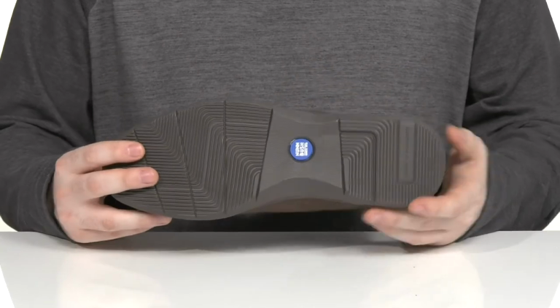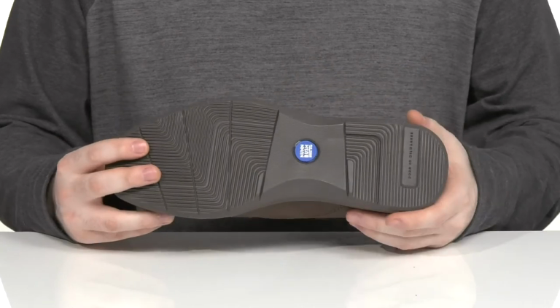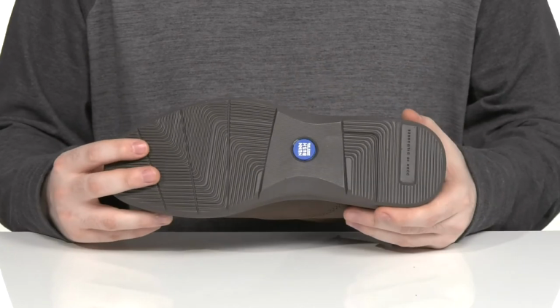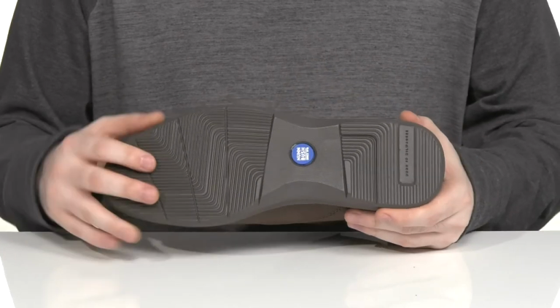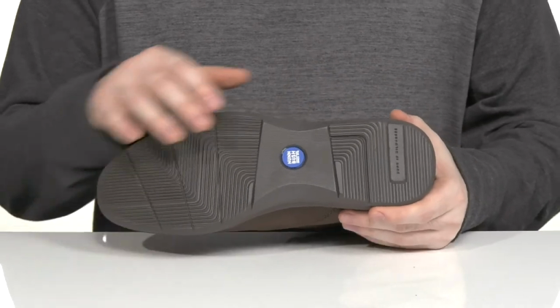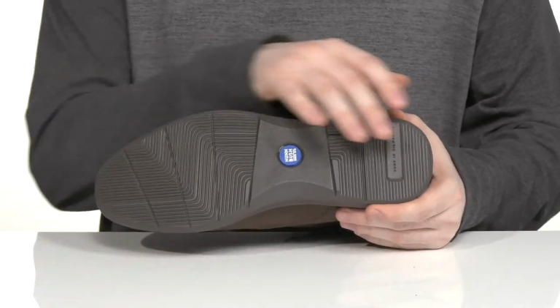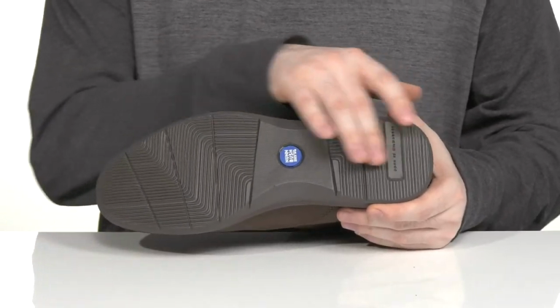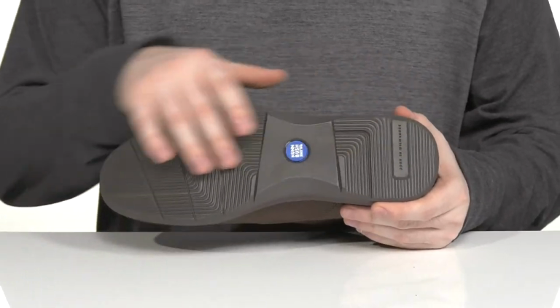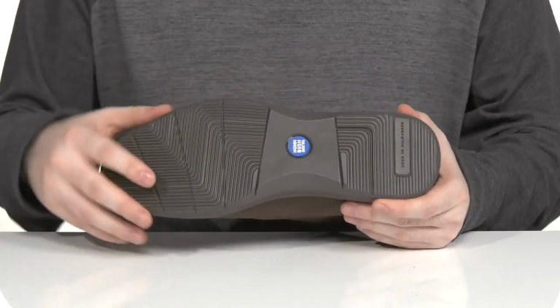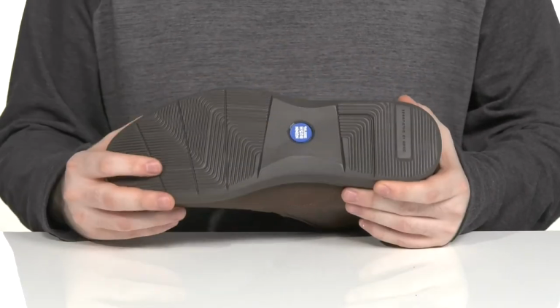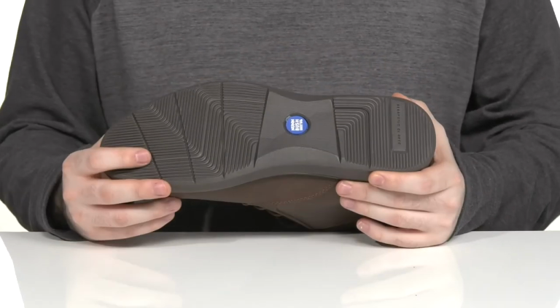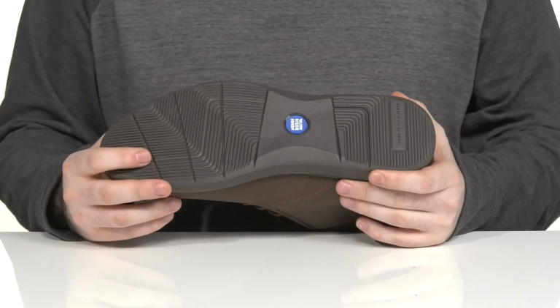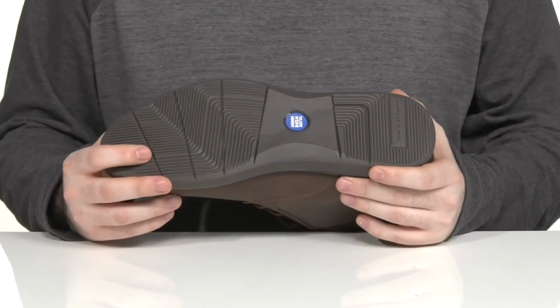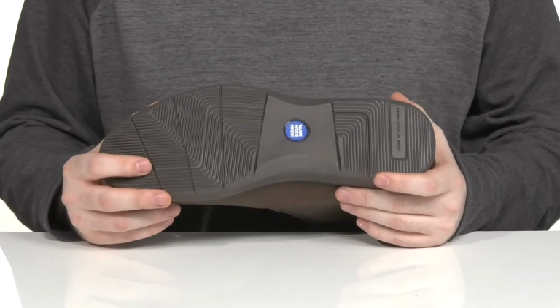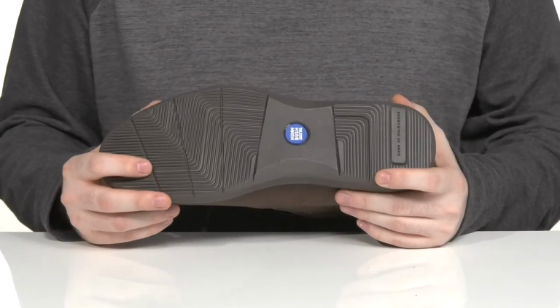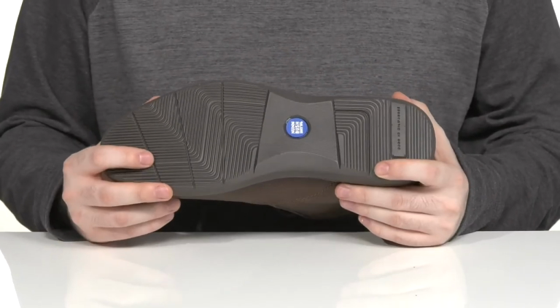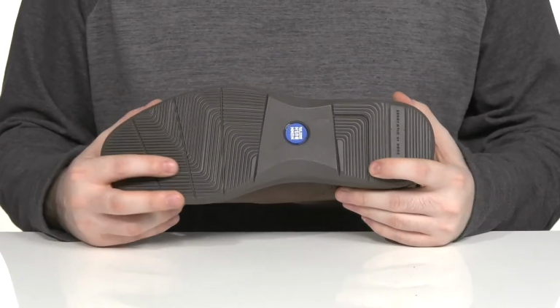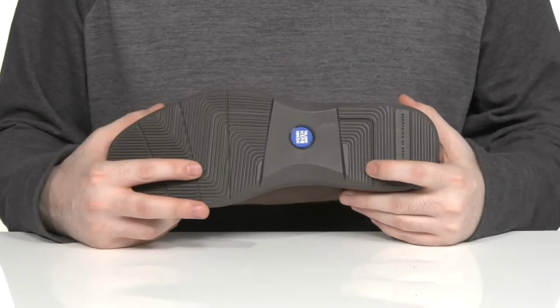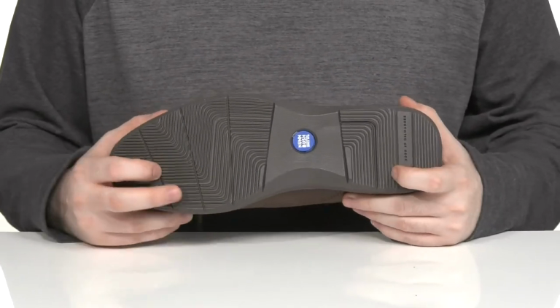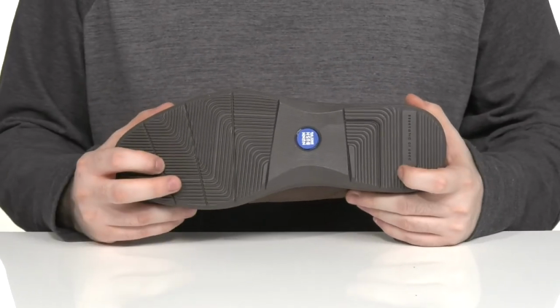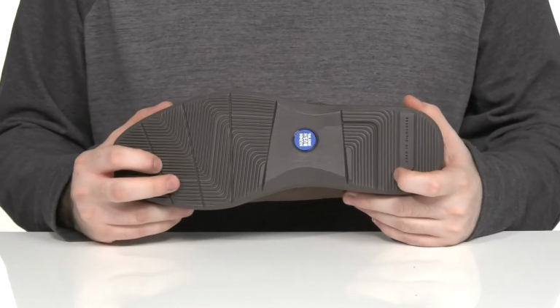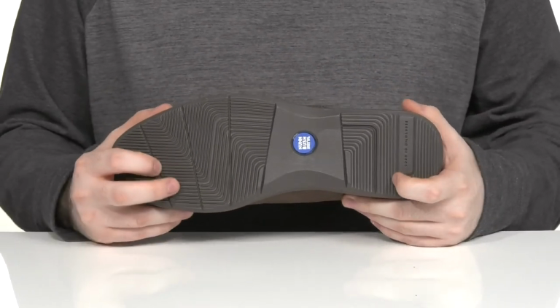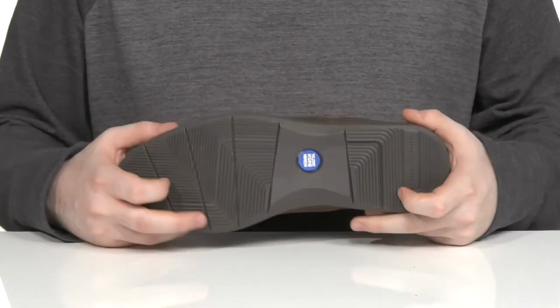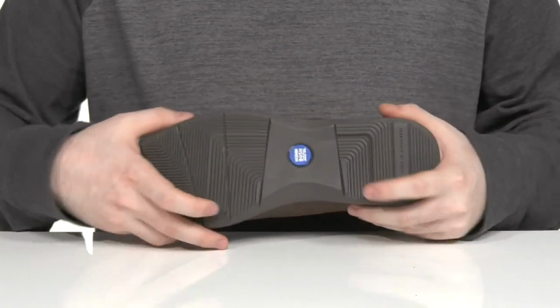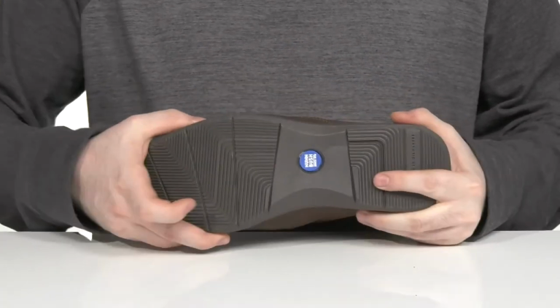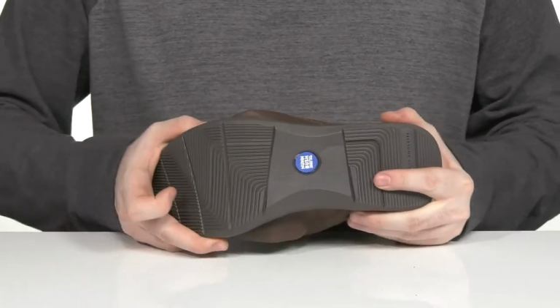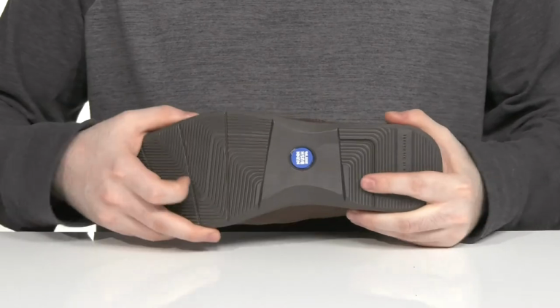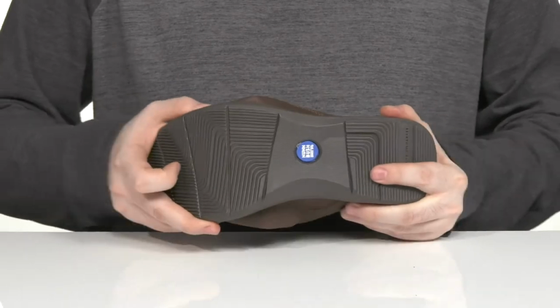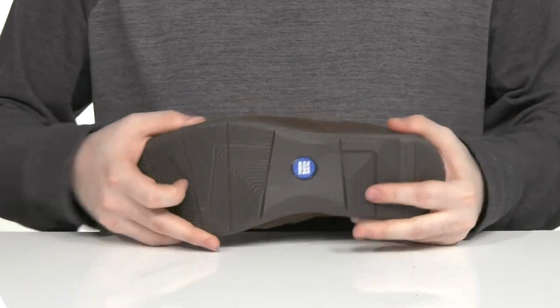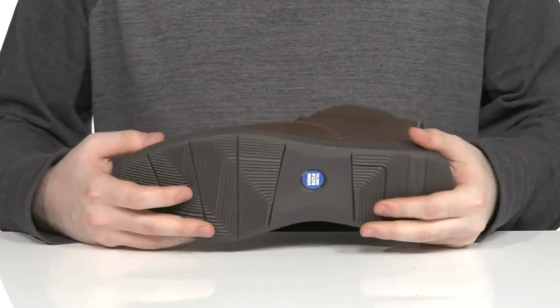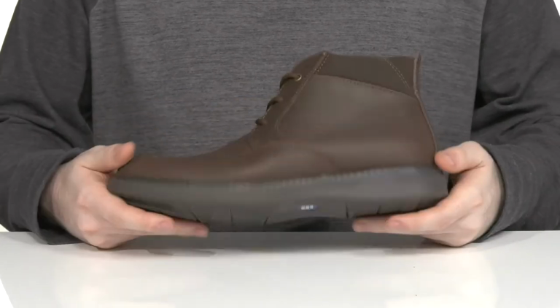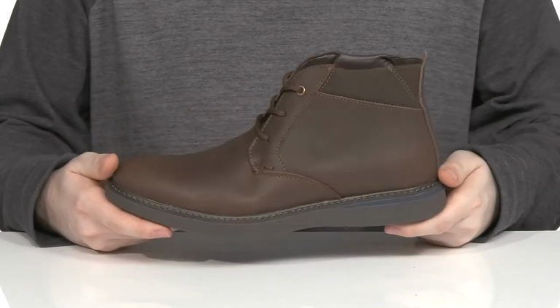The outsole is a man-made design — it's super lightweight with a great grip and has a bit of flex as well.